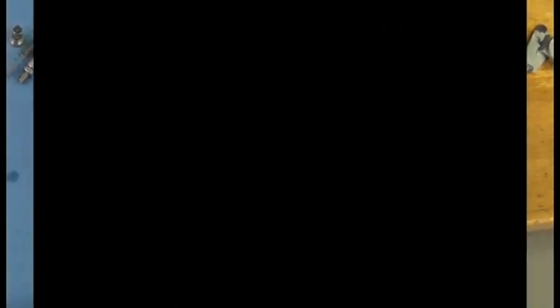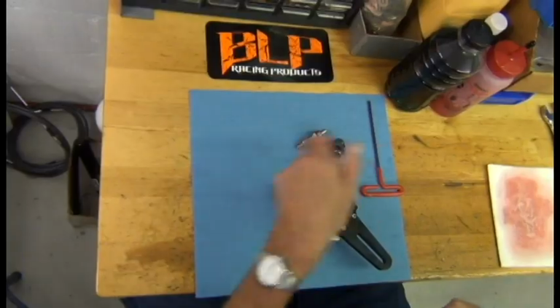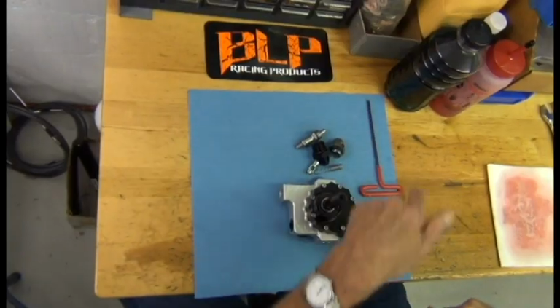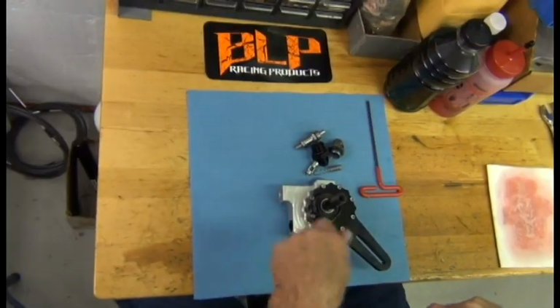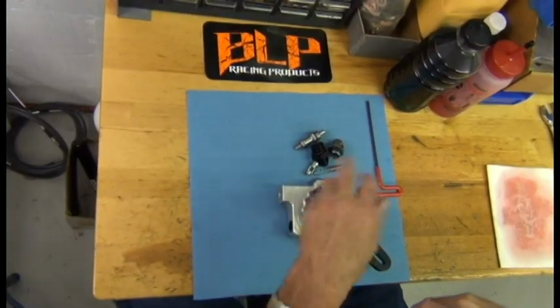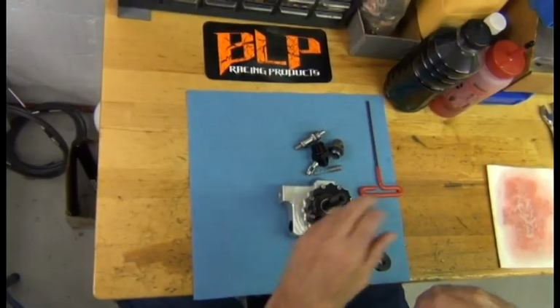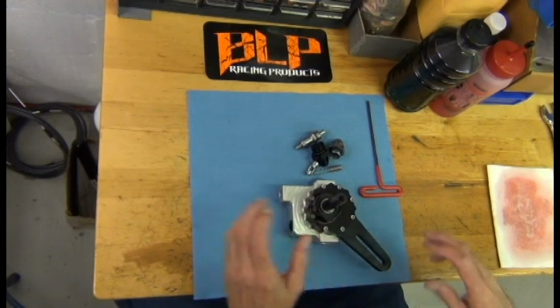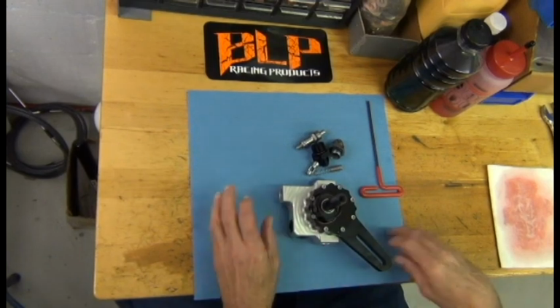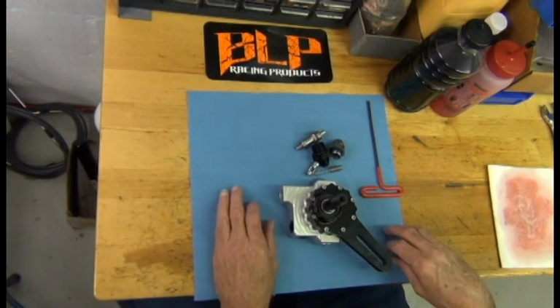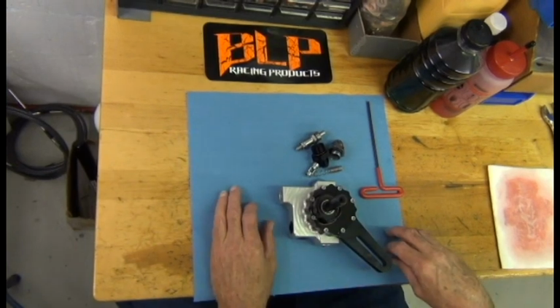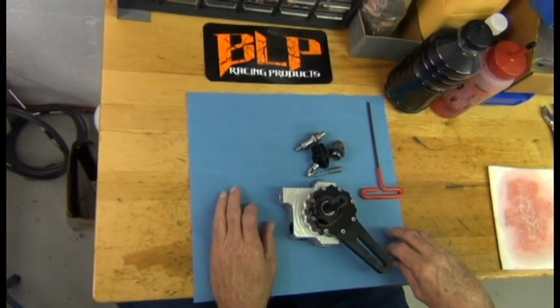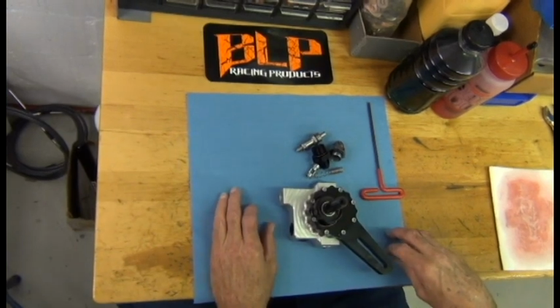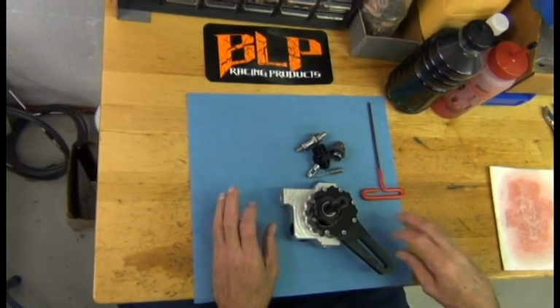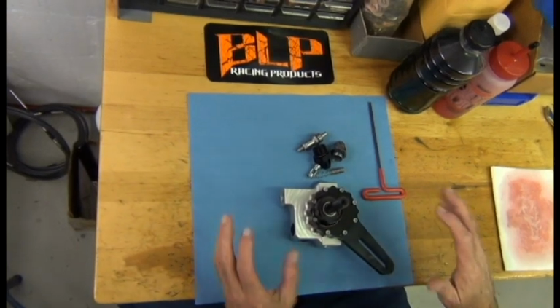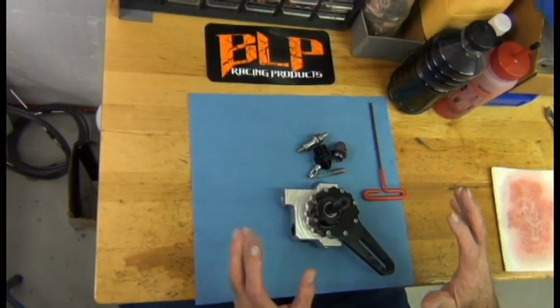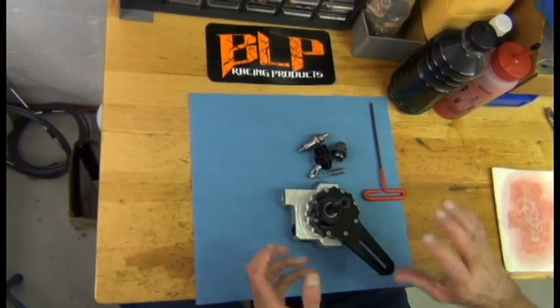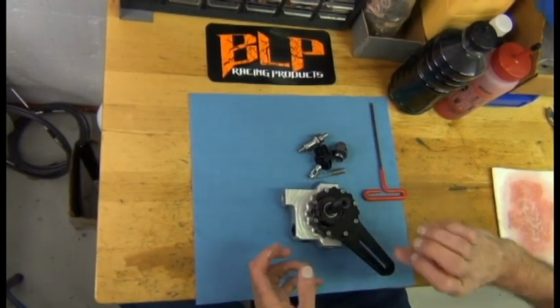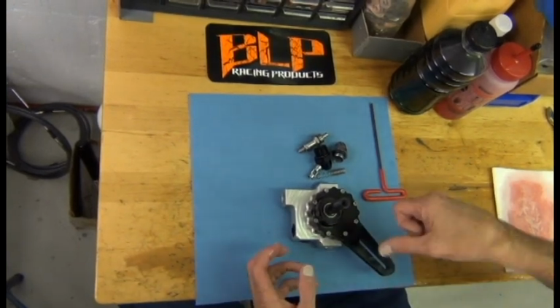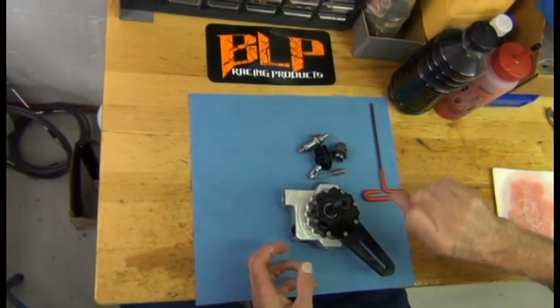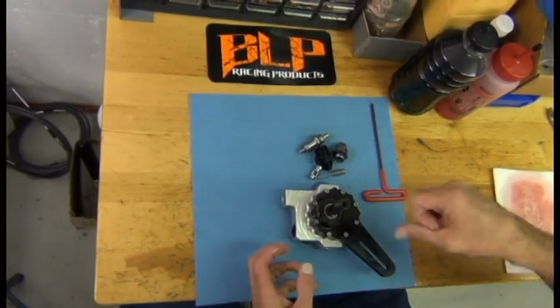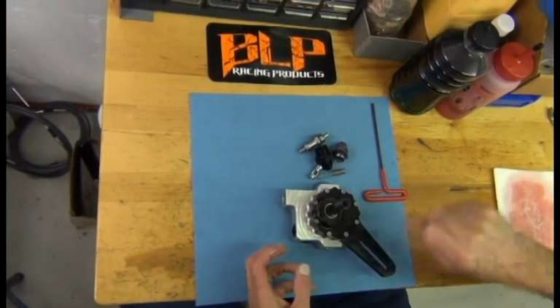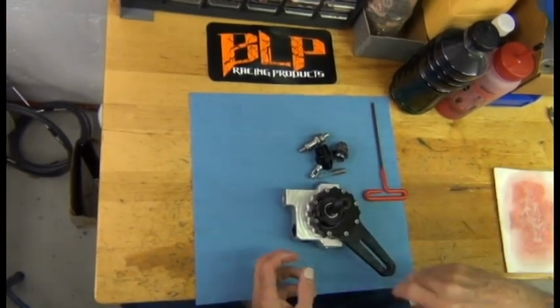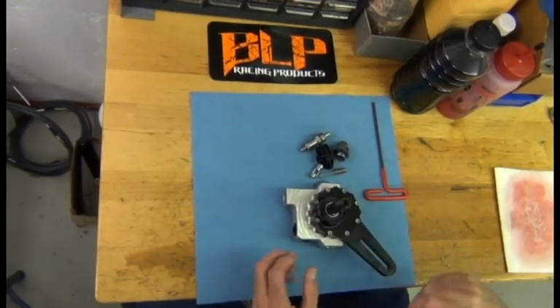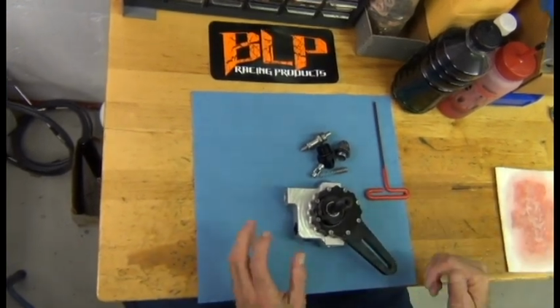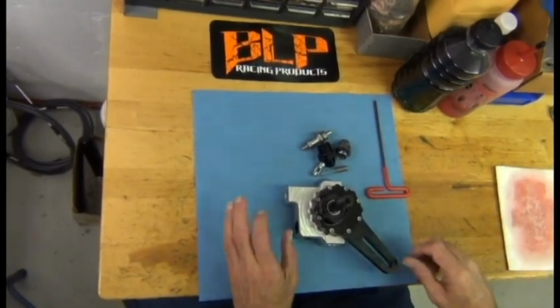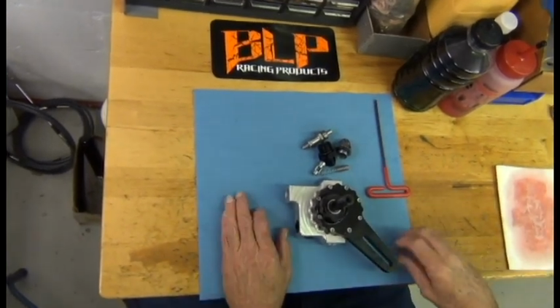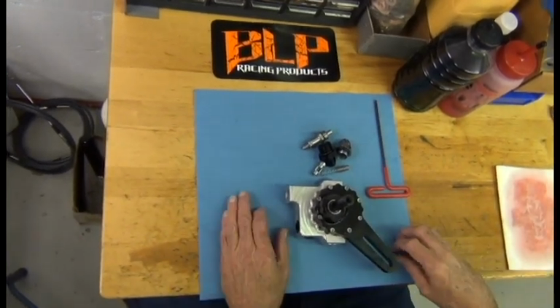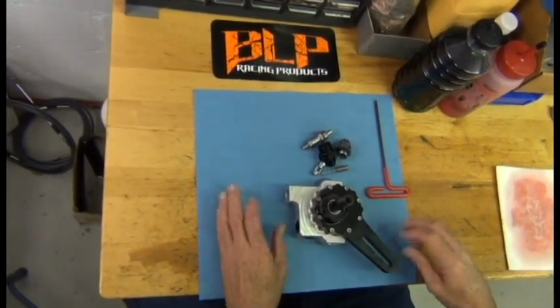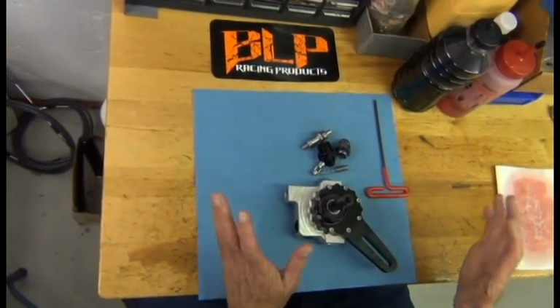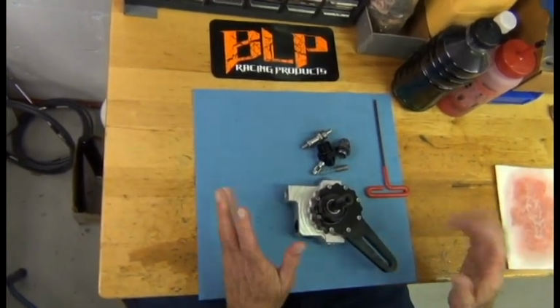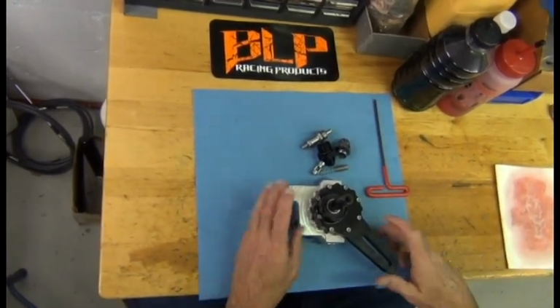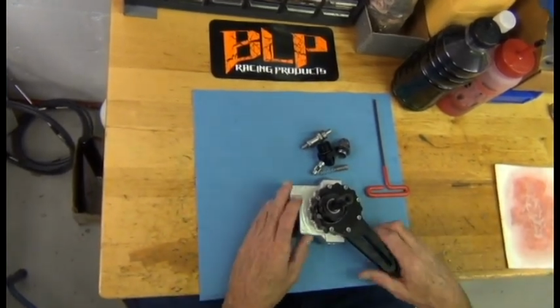Tighten the rest of all the bolts, and if it still turns the same smooth way, you're done.